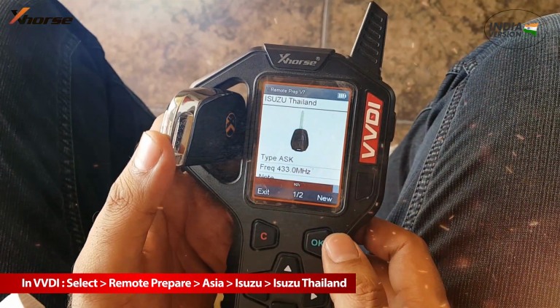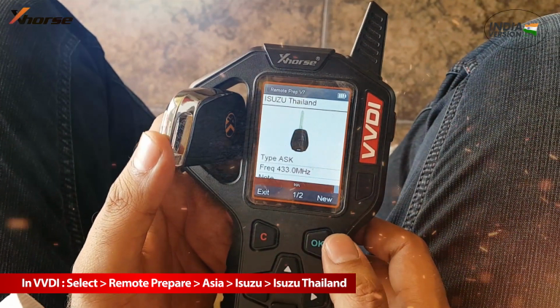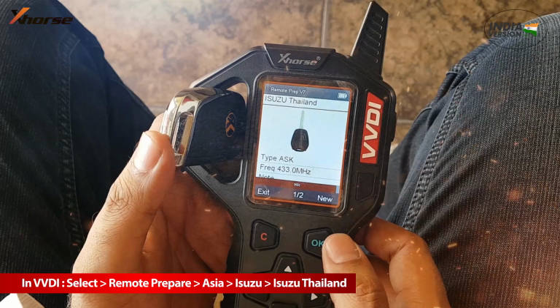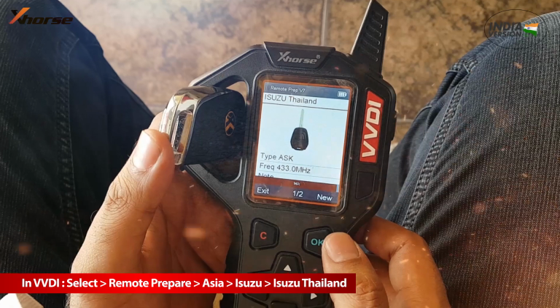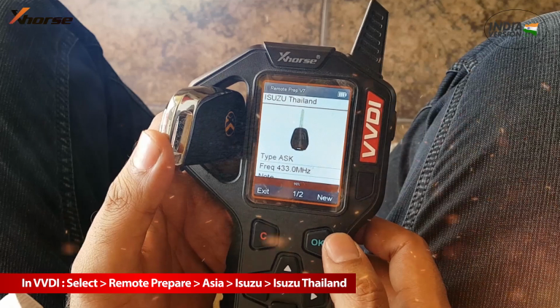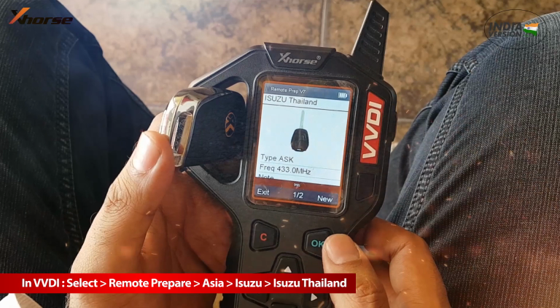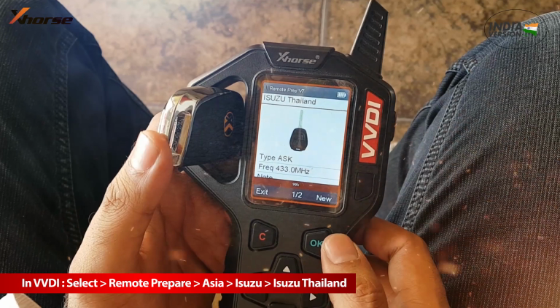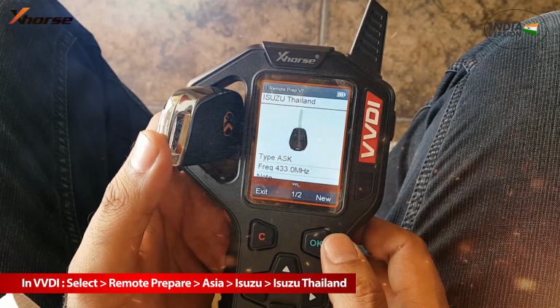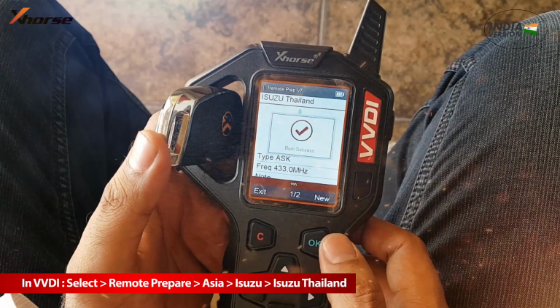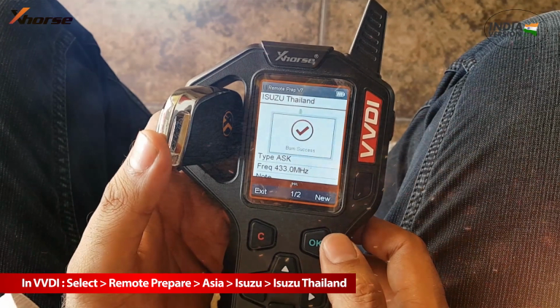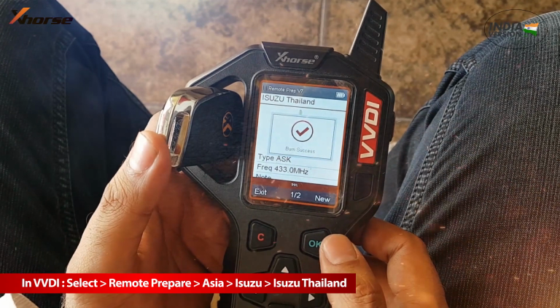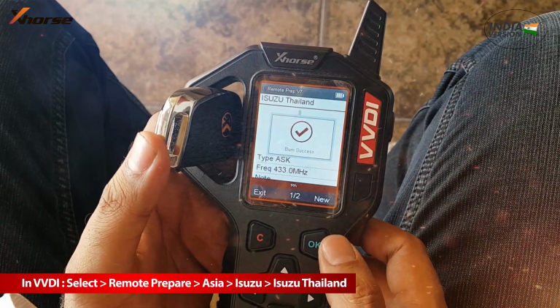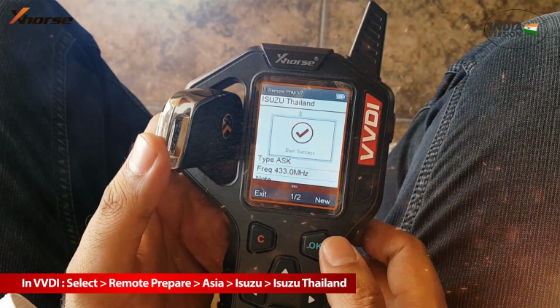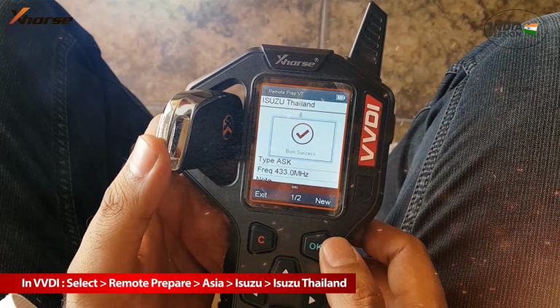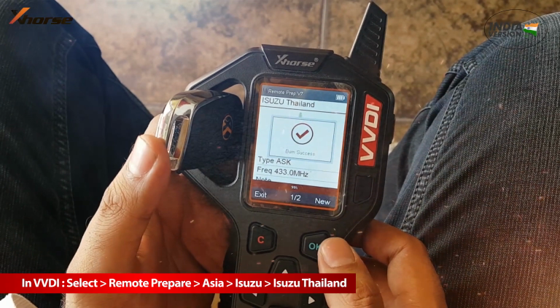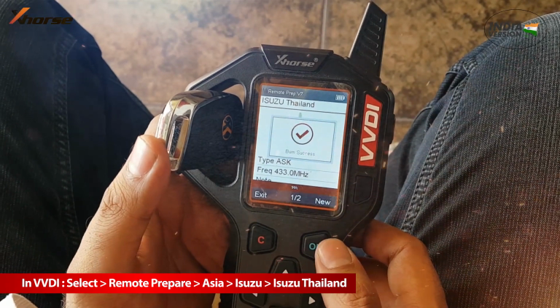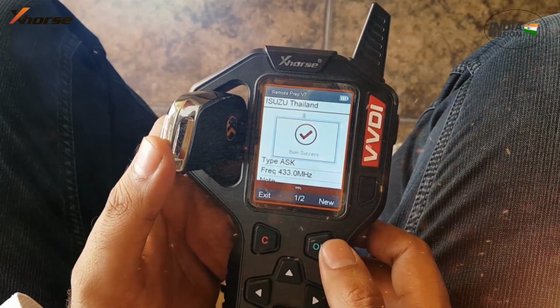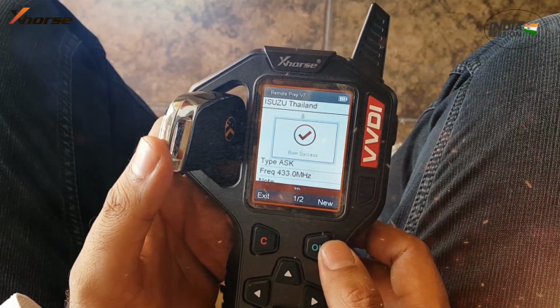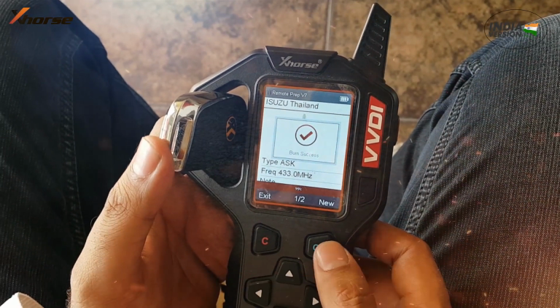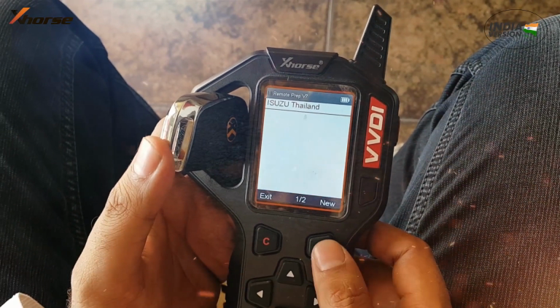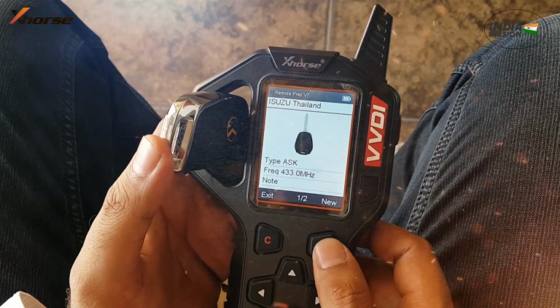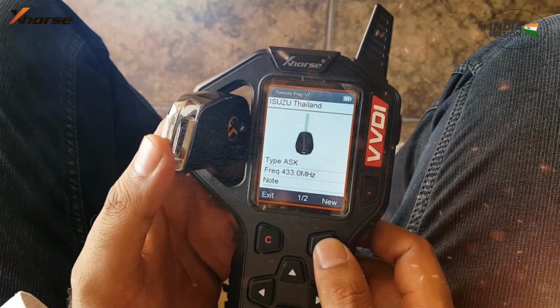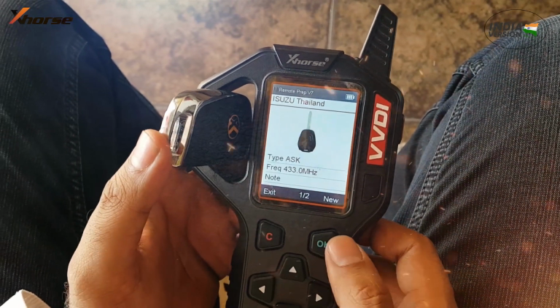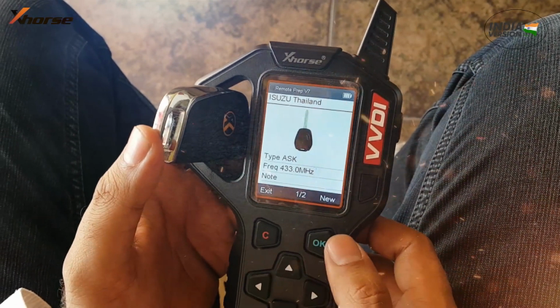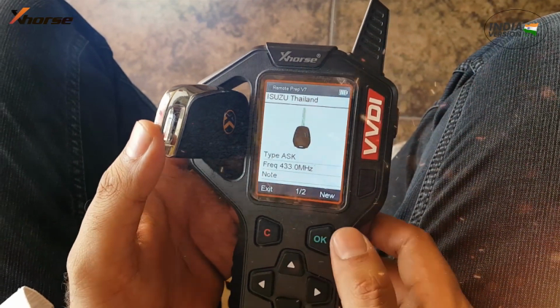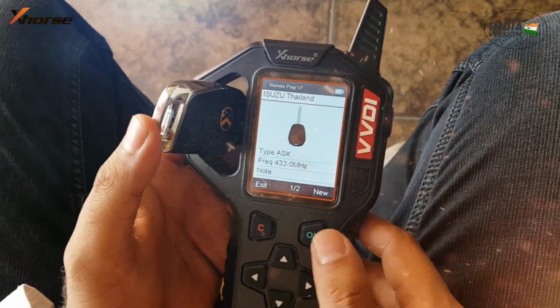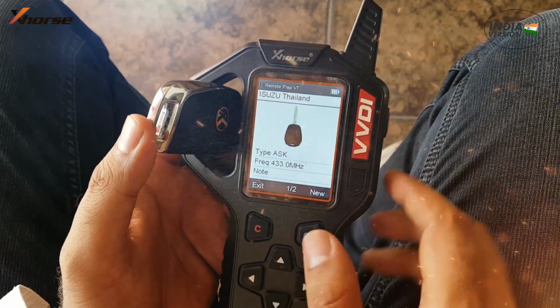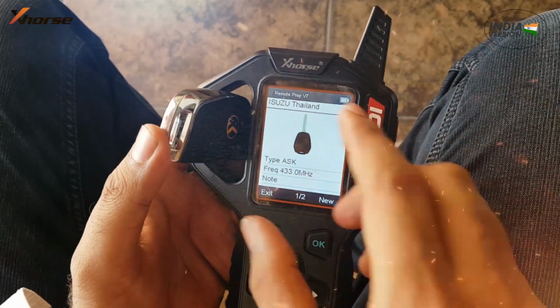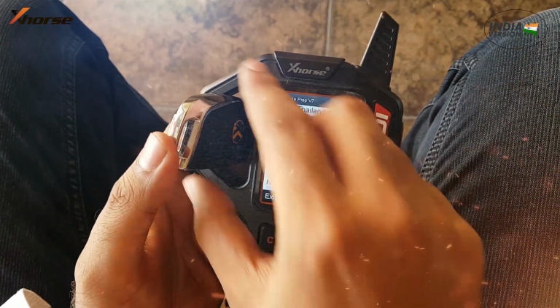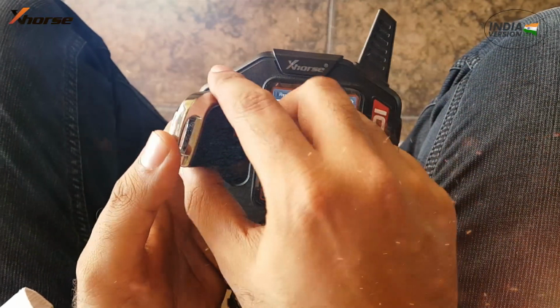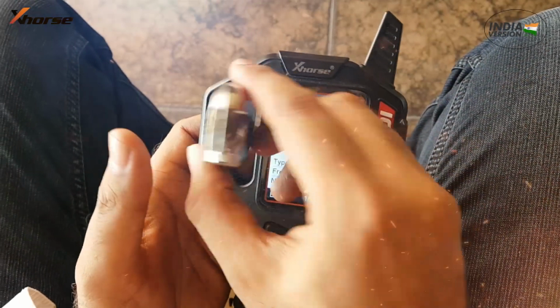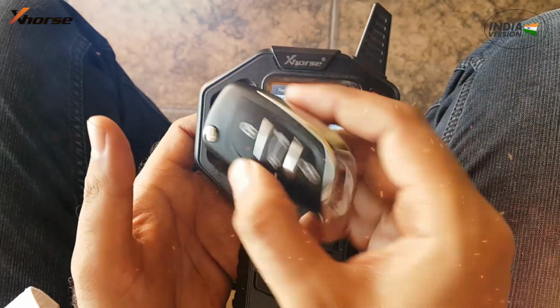Azusa Remote uses 434 MHz frequency and ID46 chip in their keys.